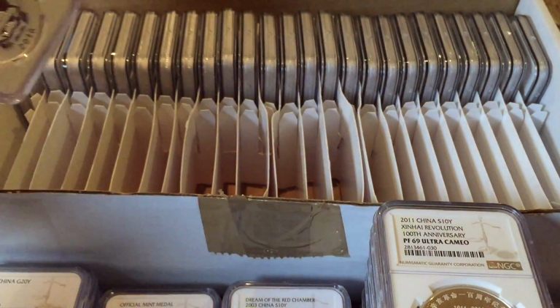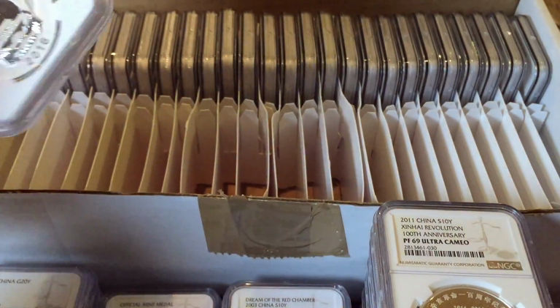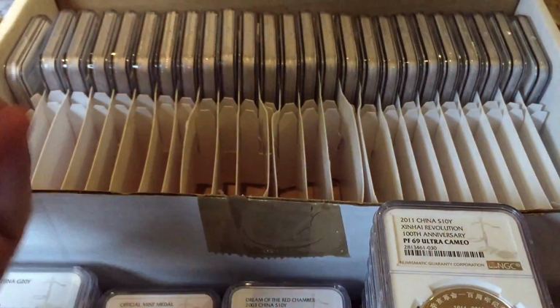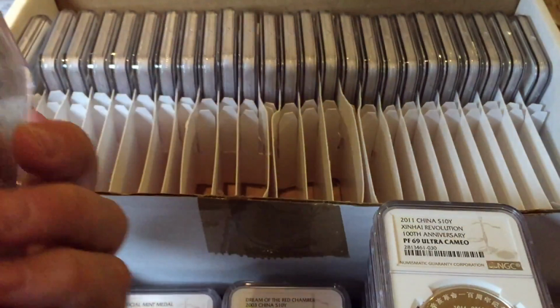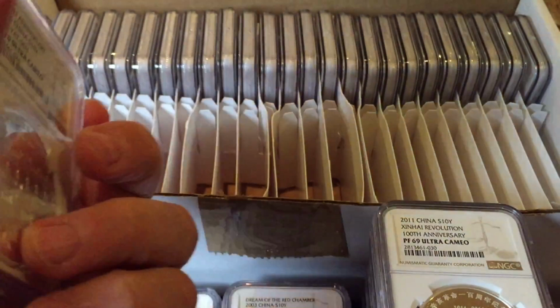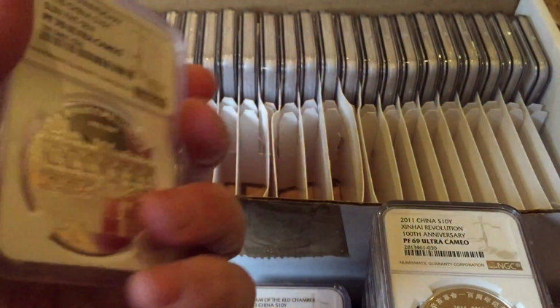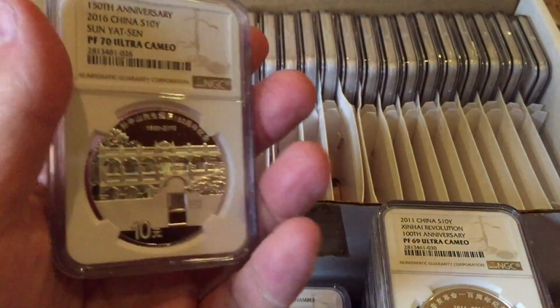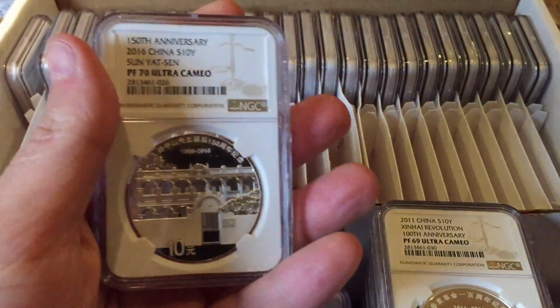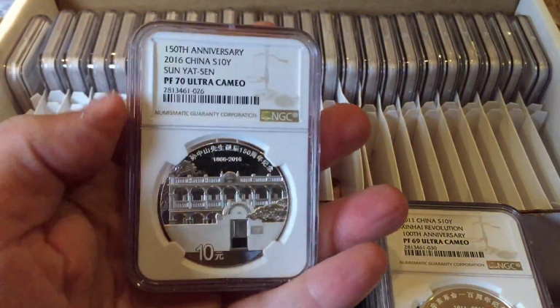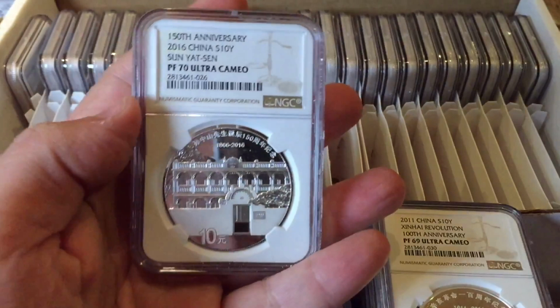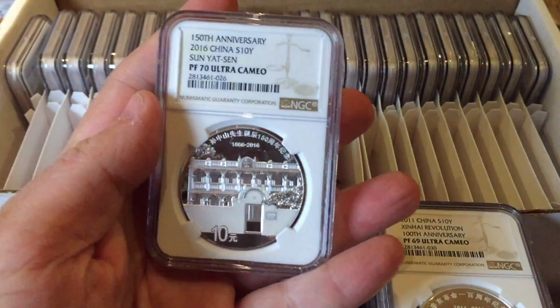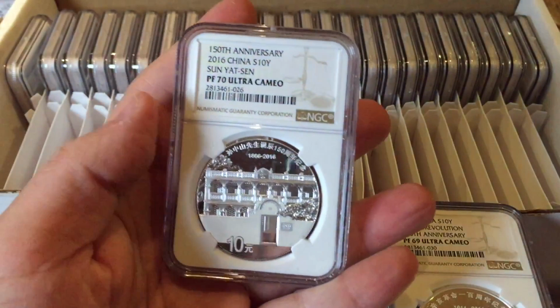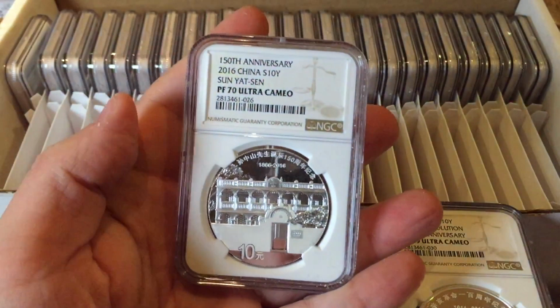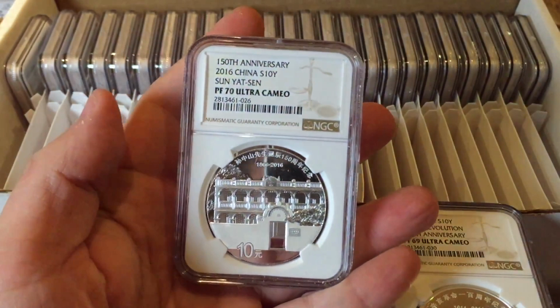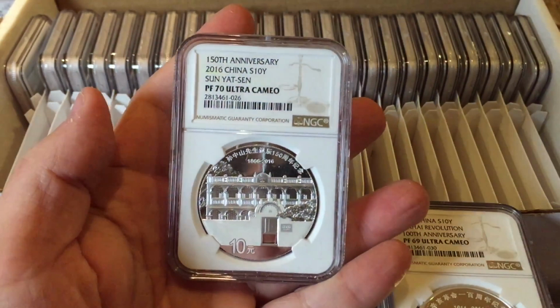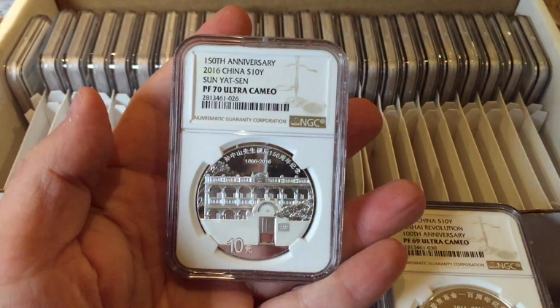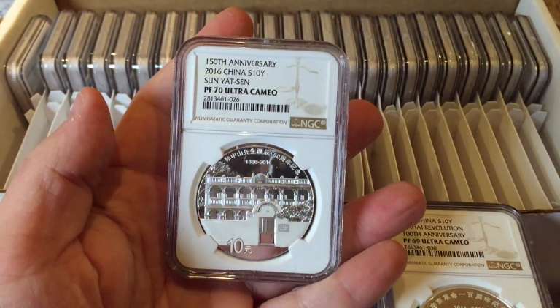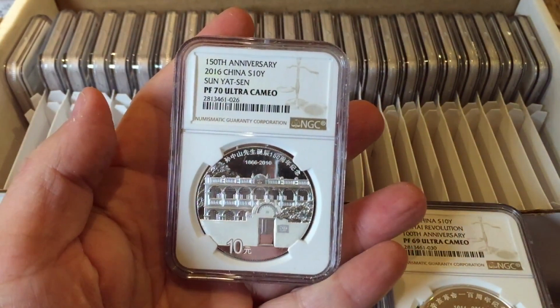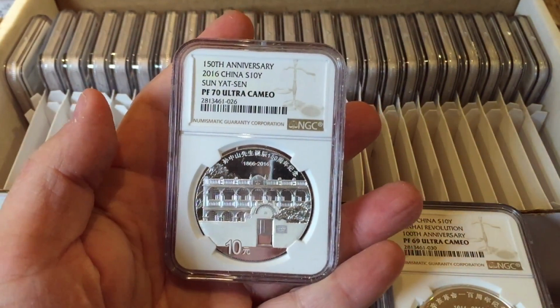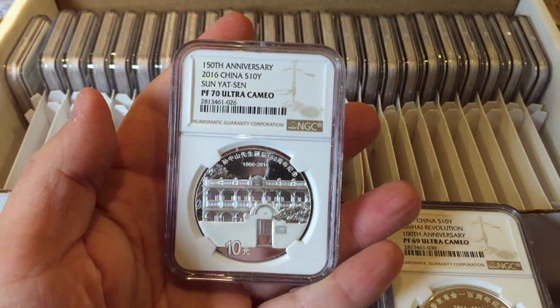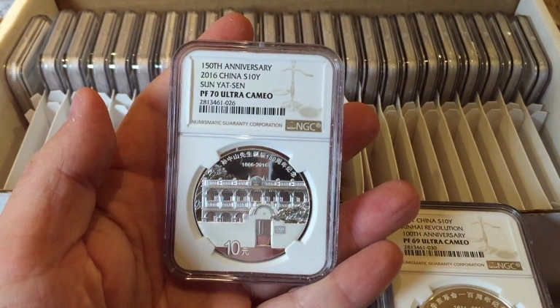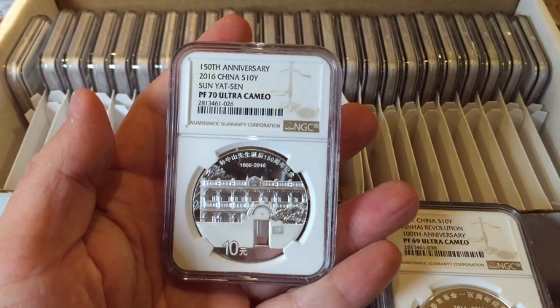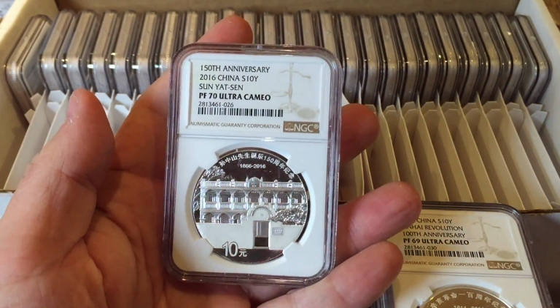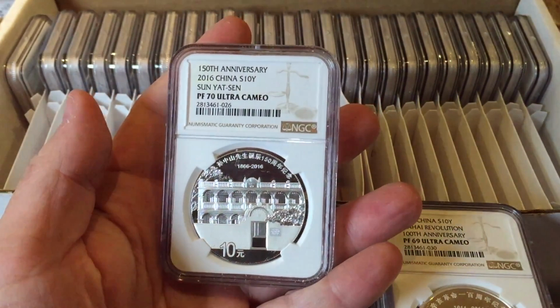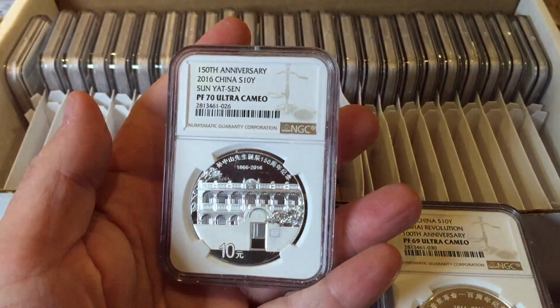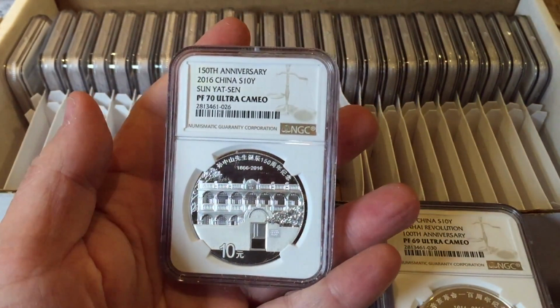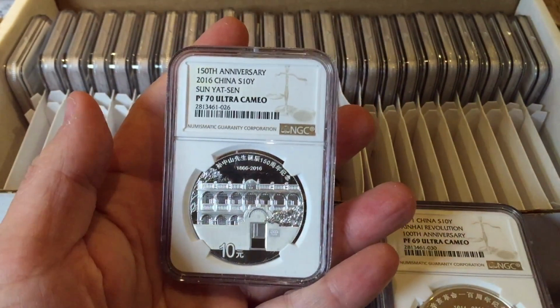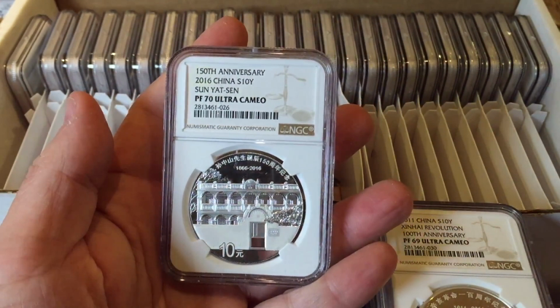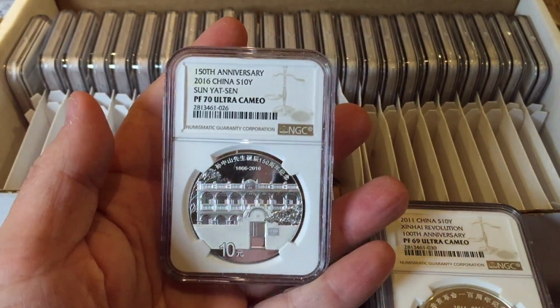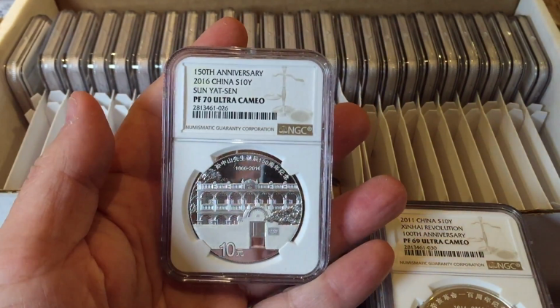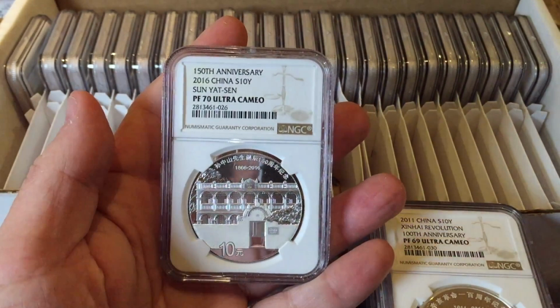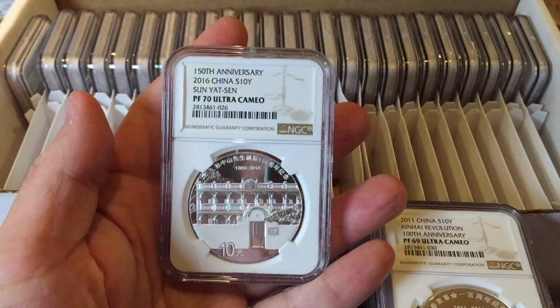We're getting to the close of this half of the box. We'll pick it up on the next video and see how we get on.